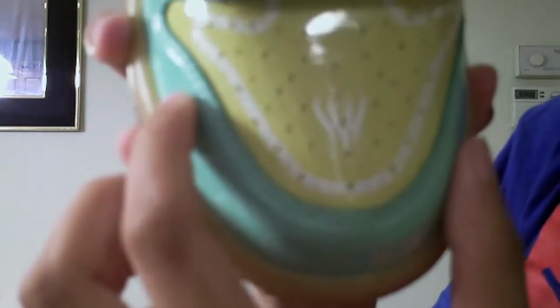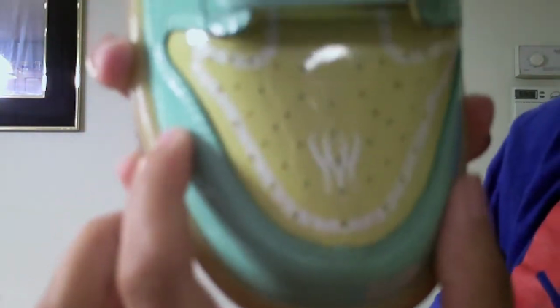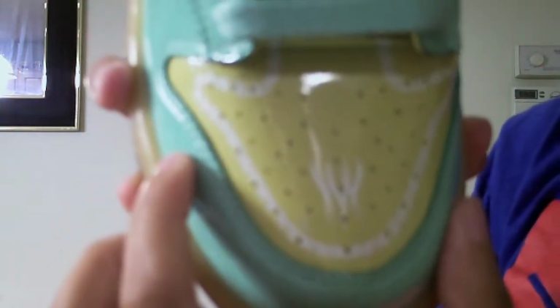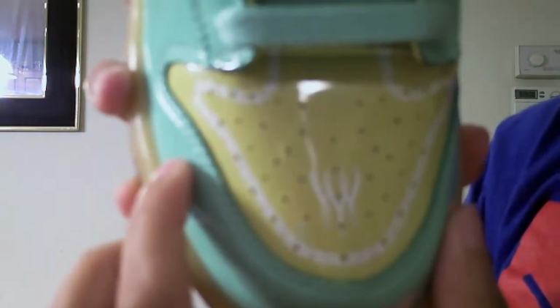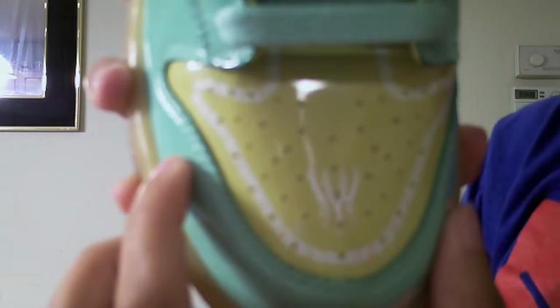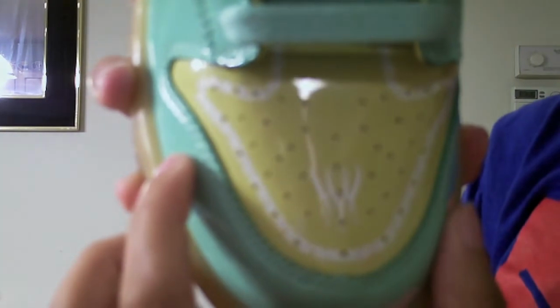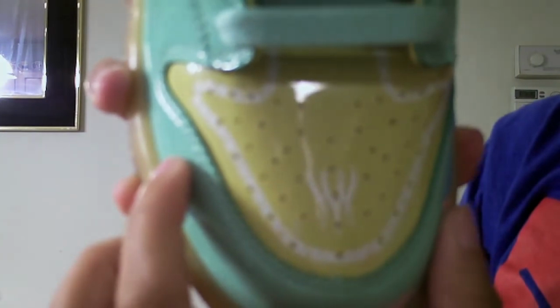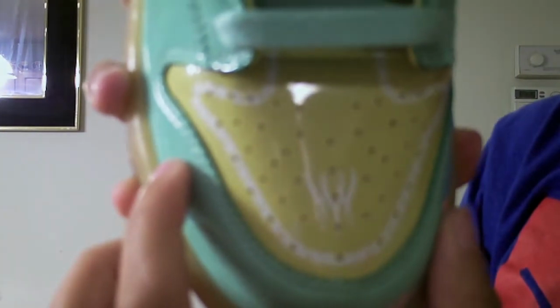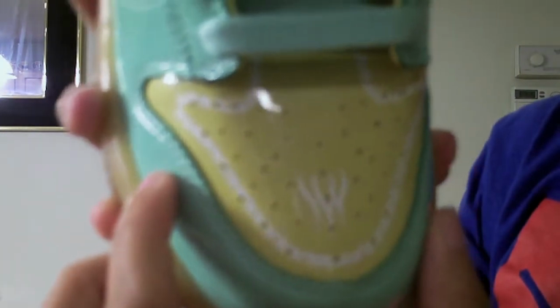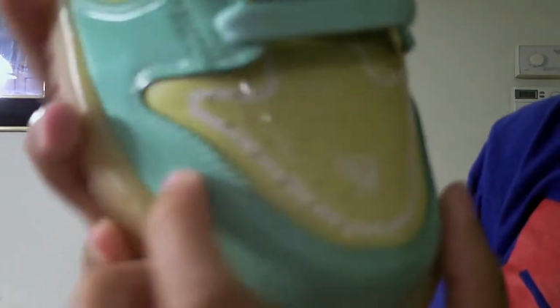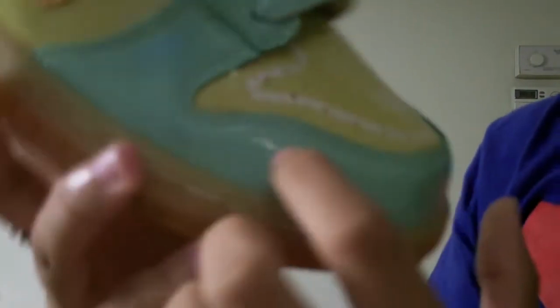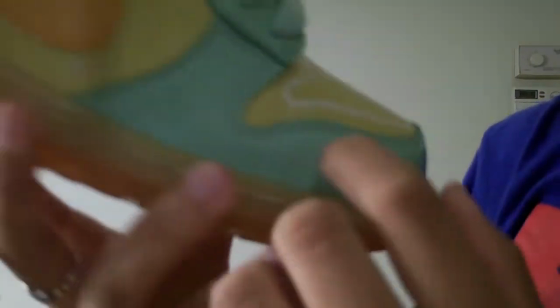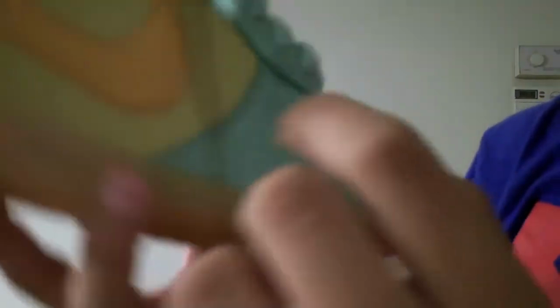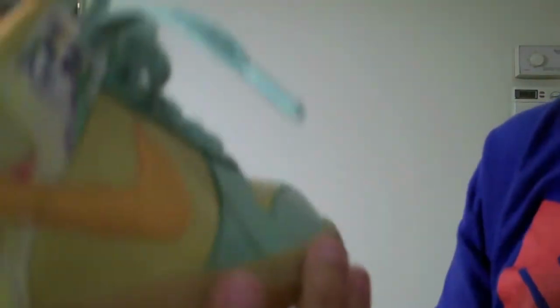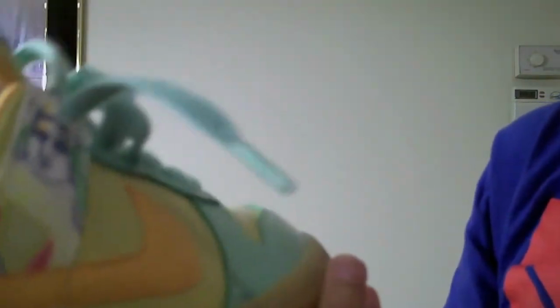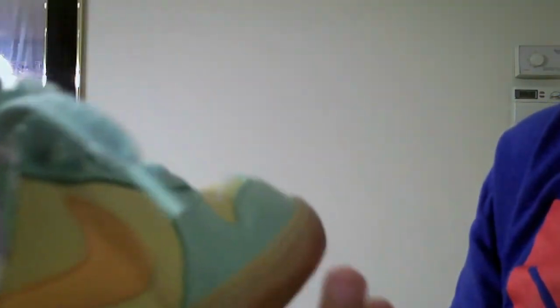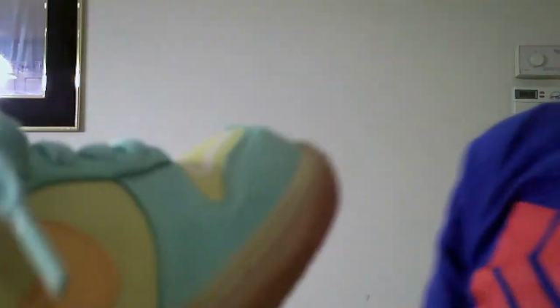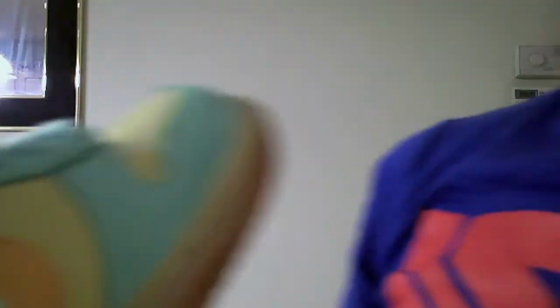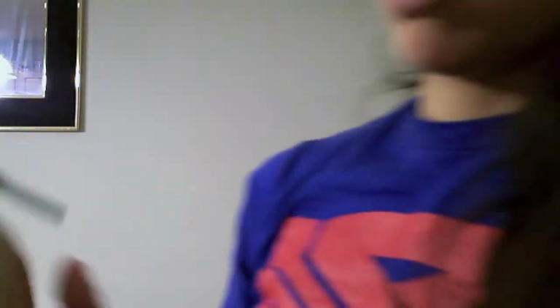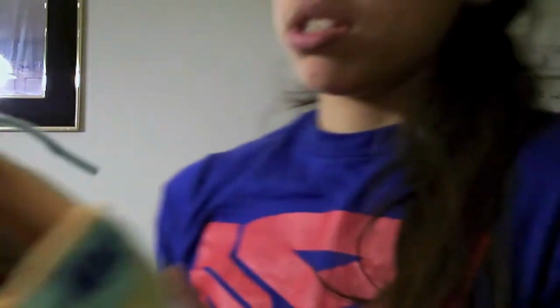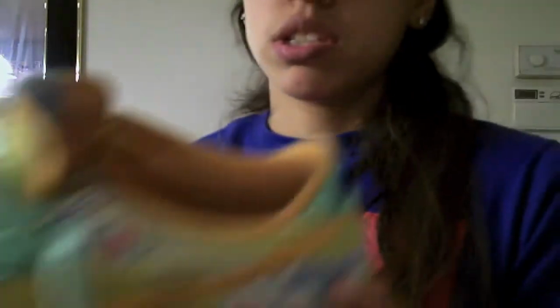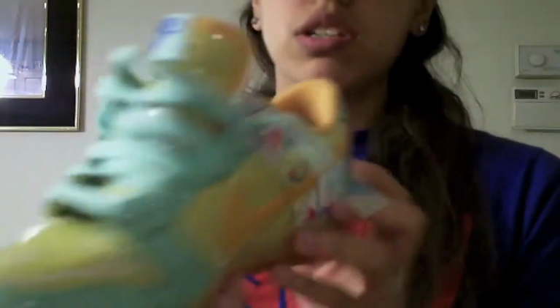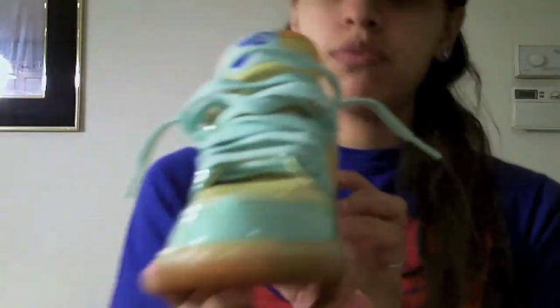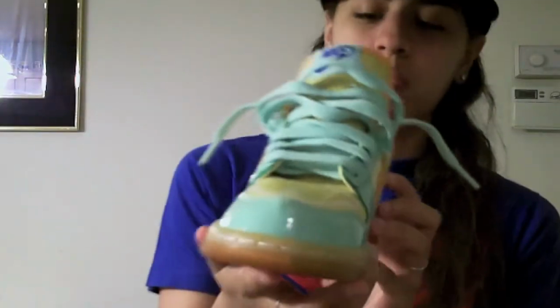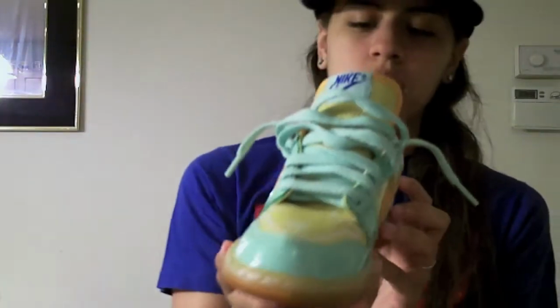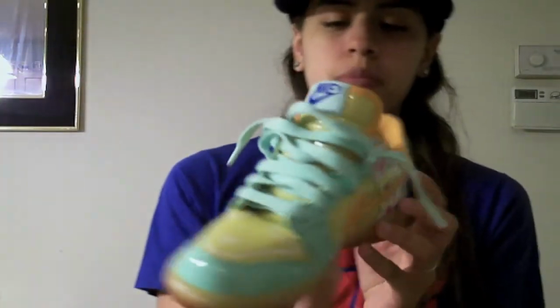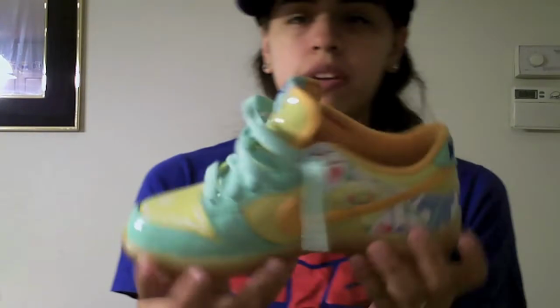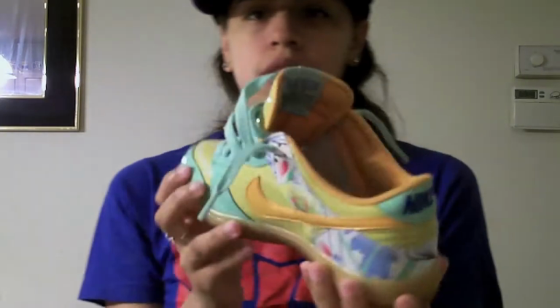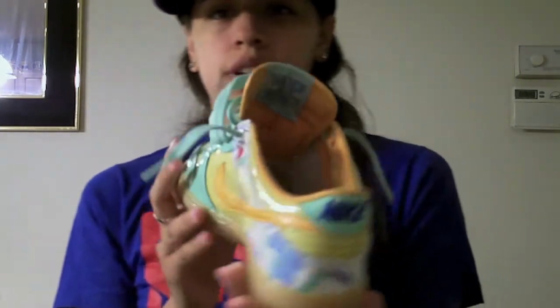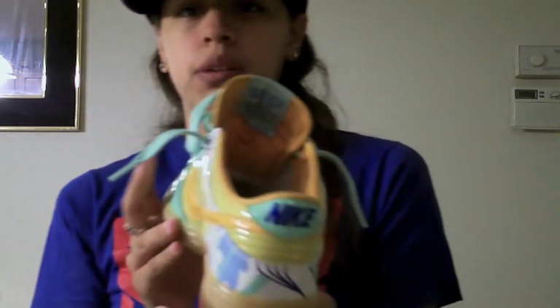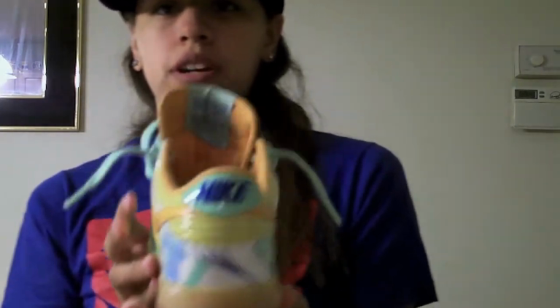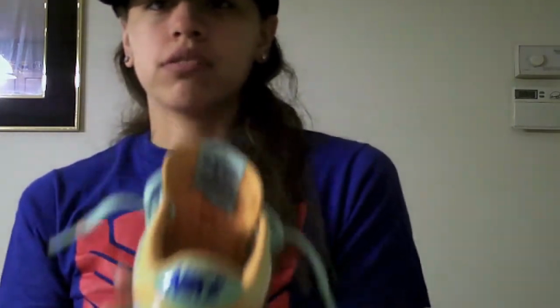On your toe box you have the yellow with this pattern on it. I missed these in 2006 — I really wanted them and I finally got my hands on them.